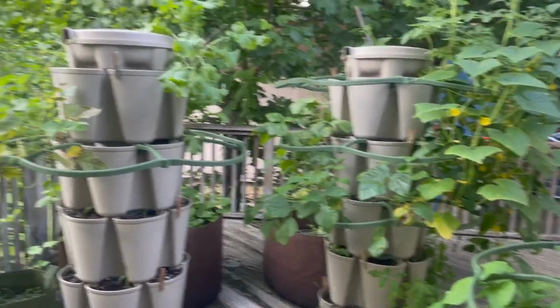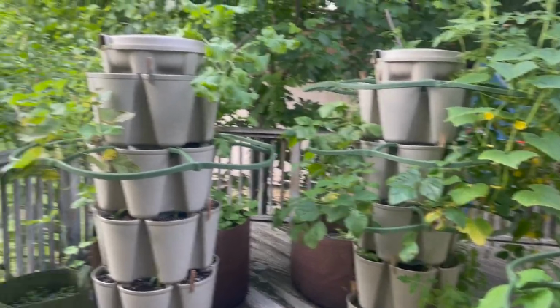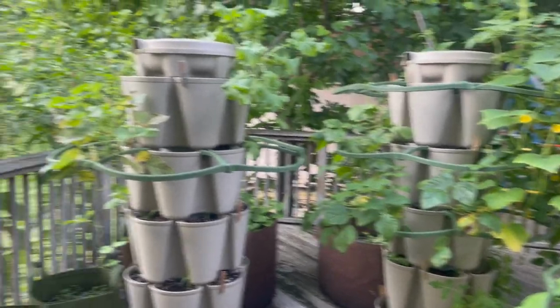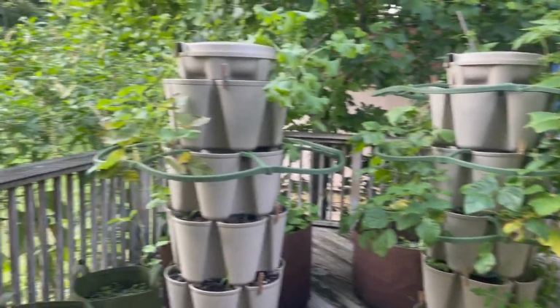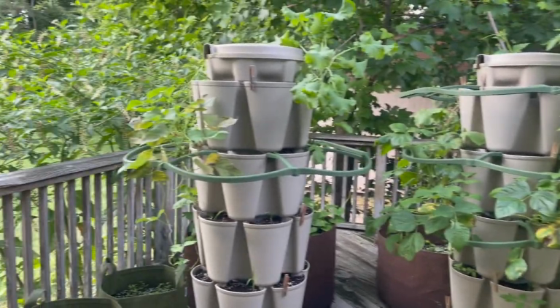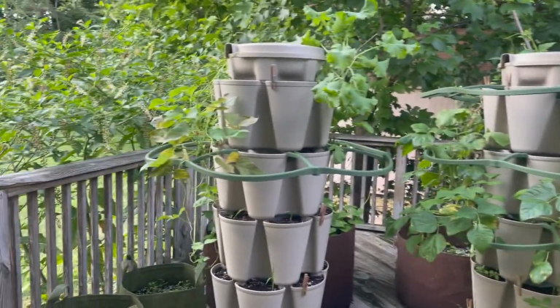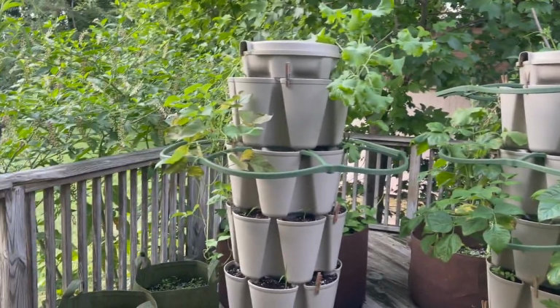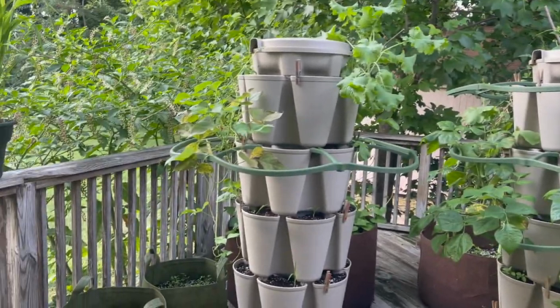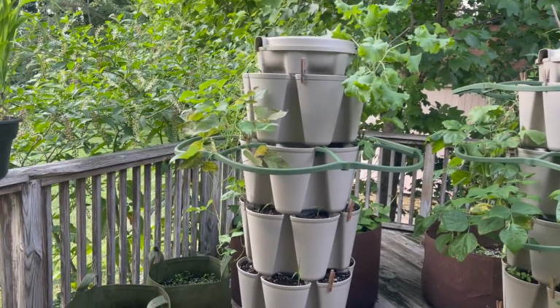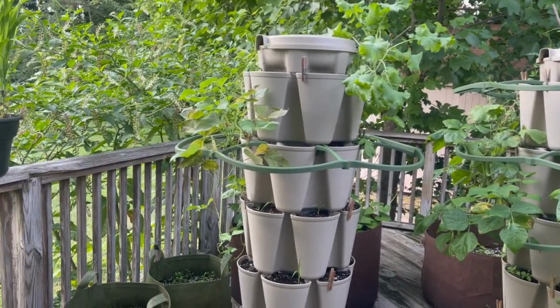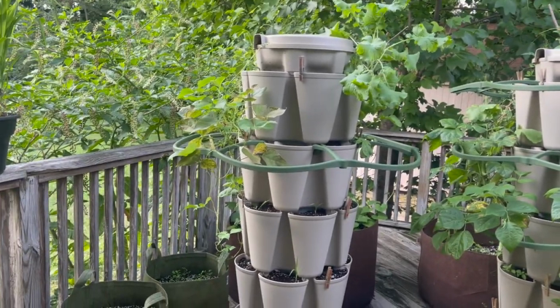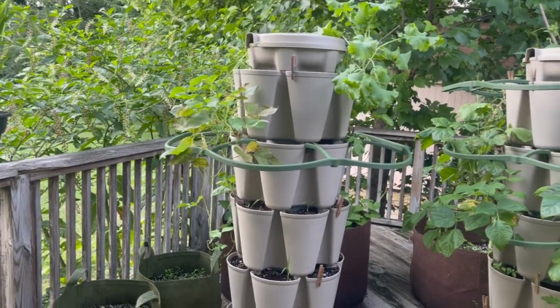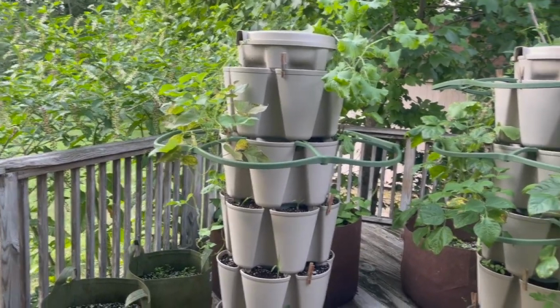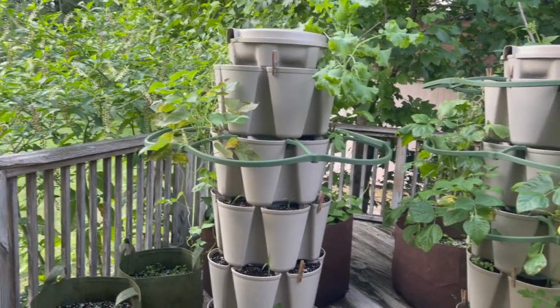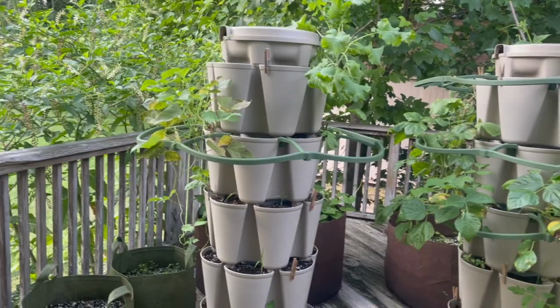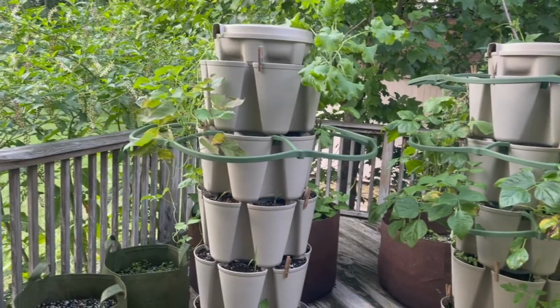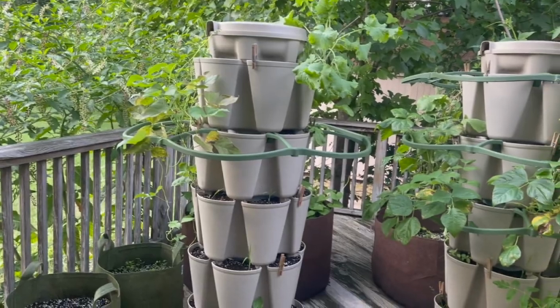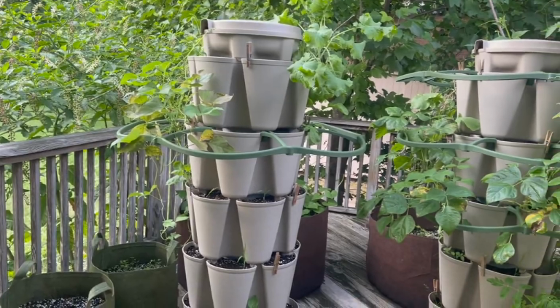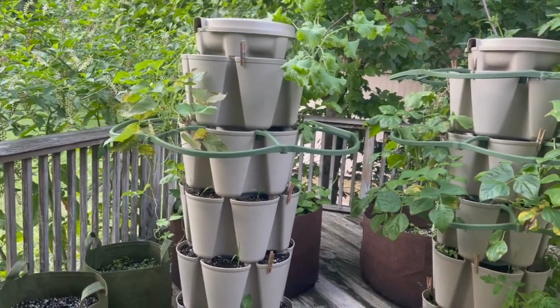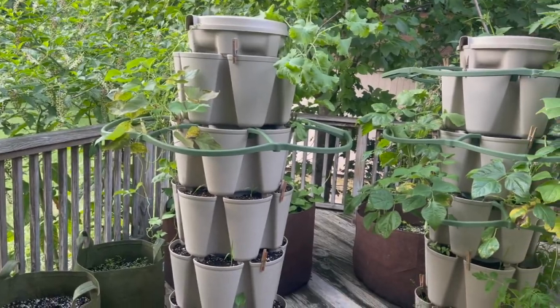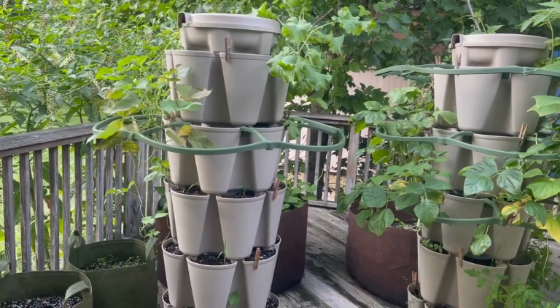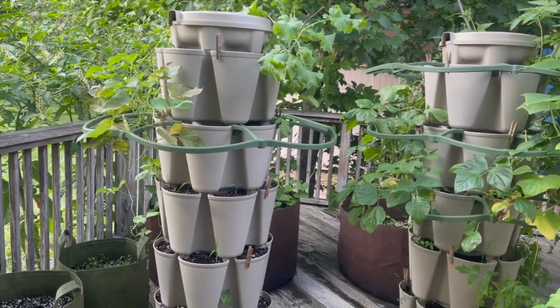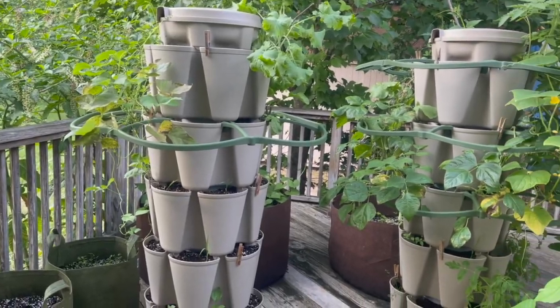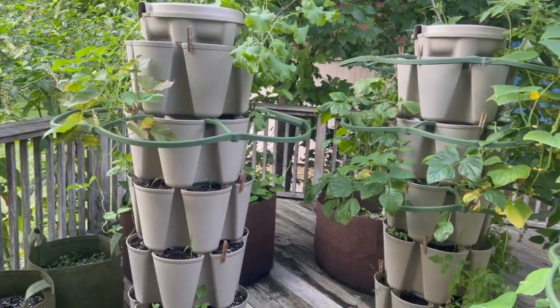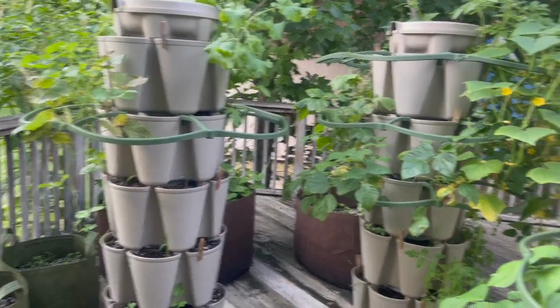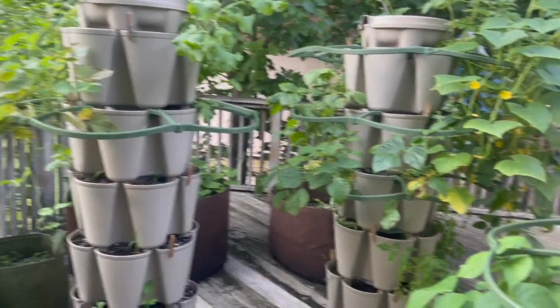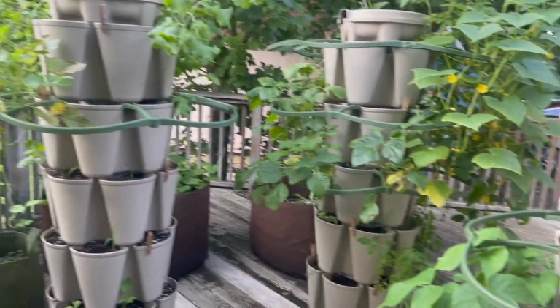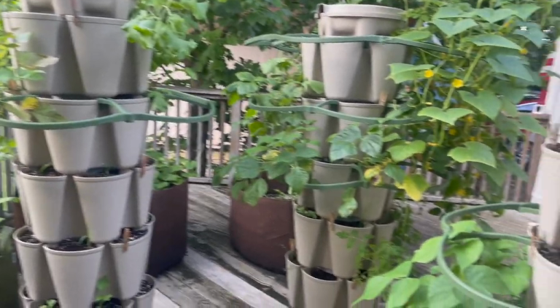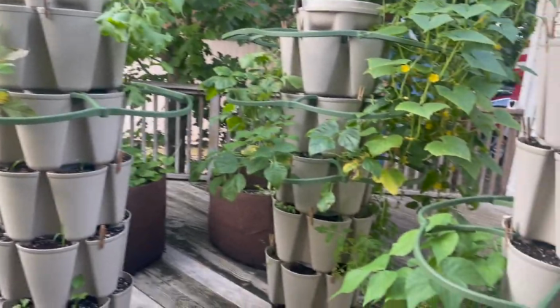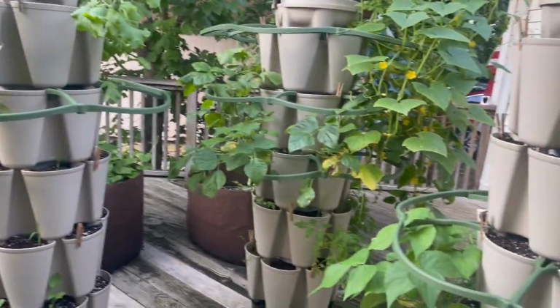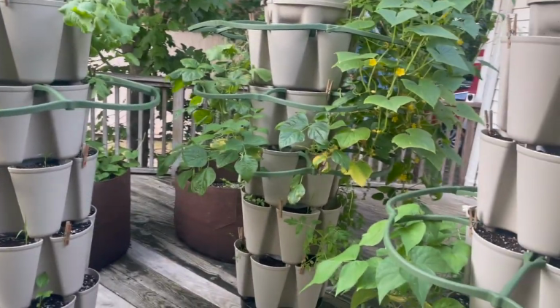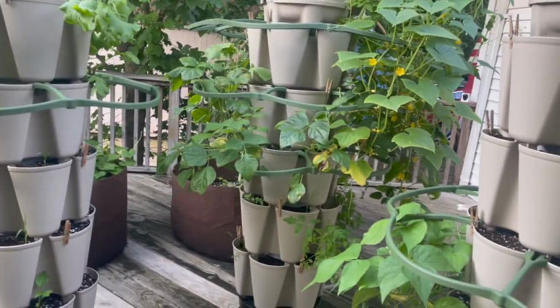We've had a lot of rain. There's been some storms, and there's been a lot of growth as well.